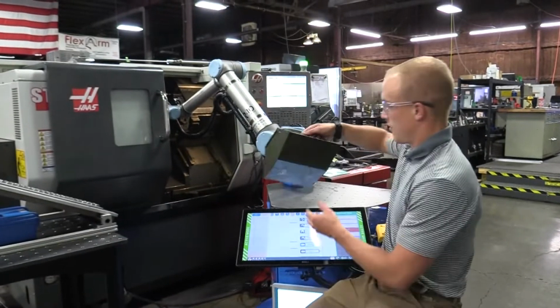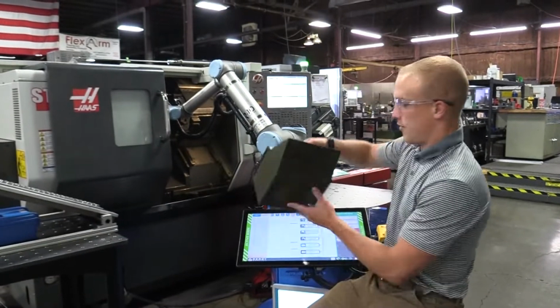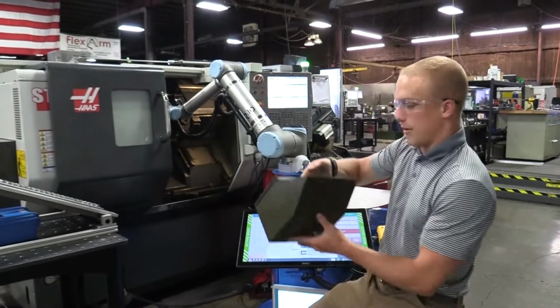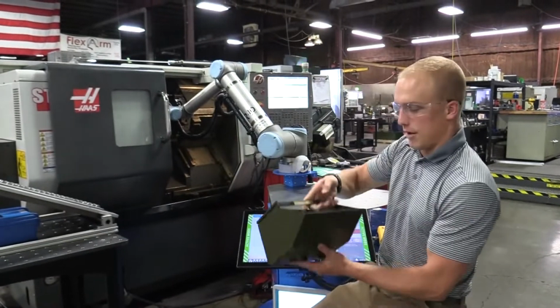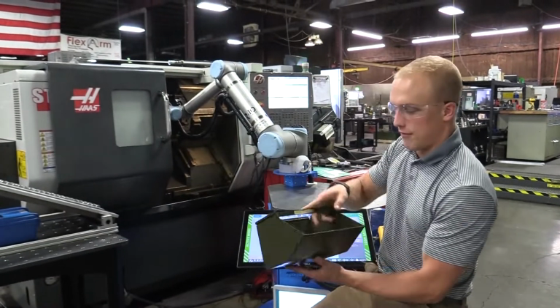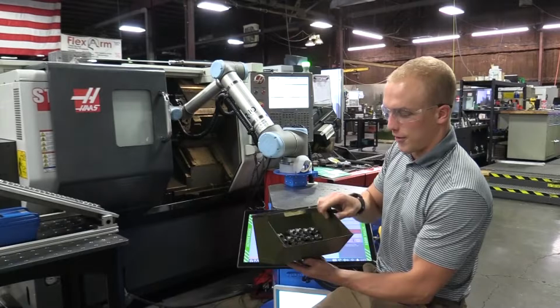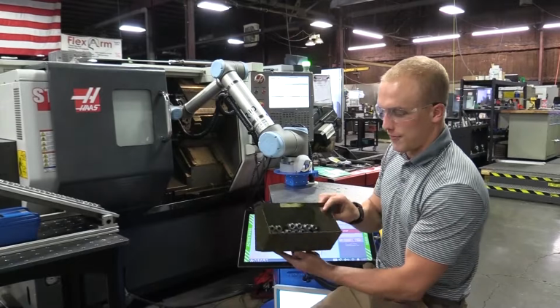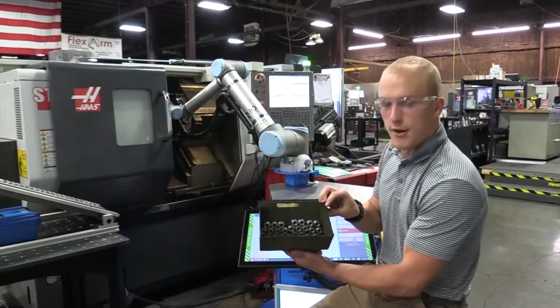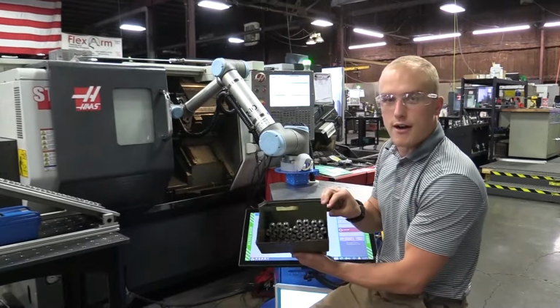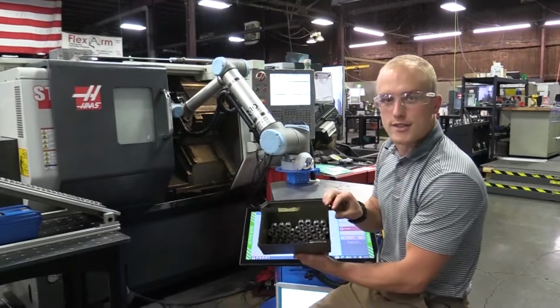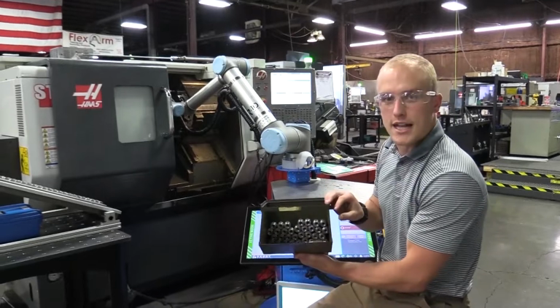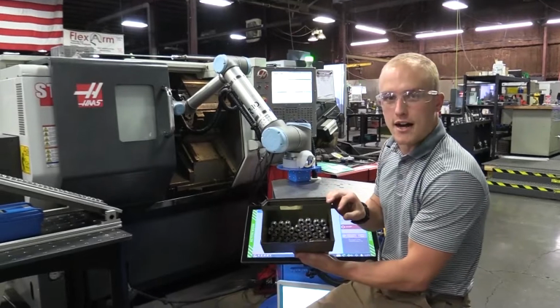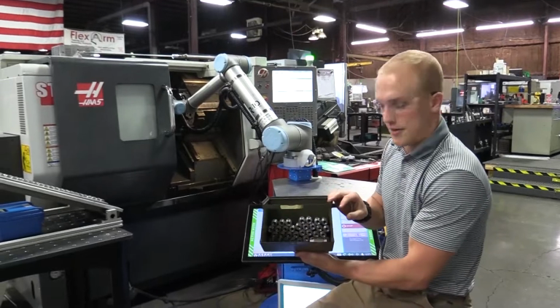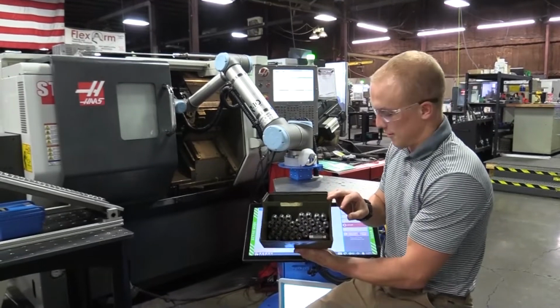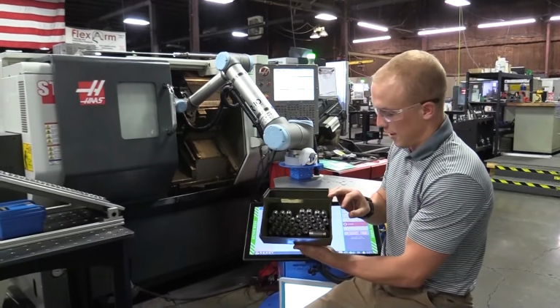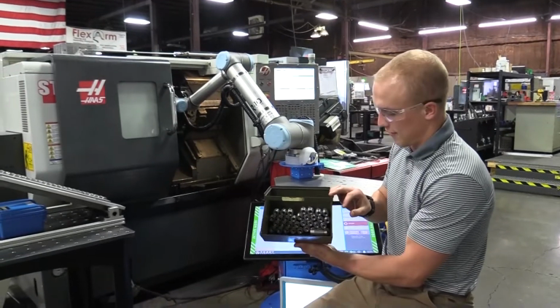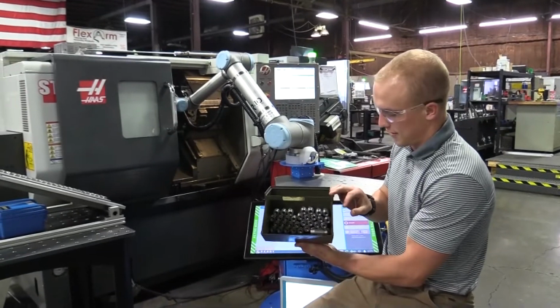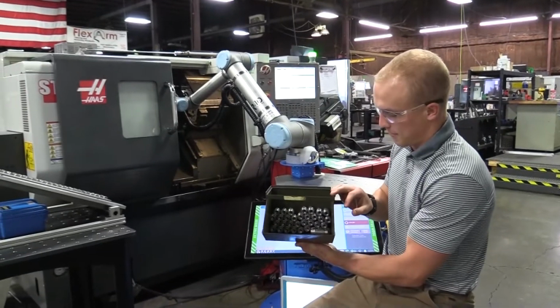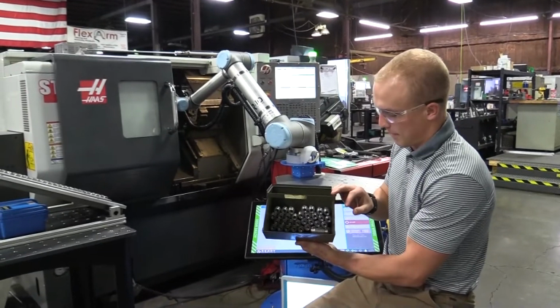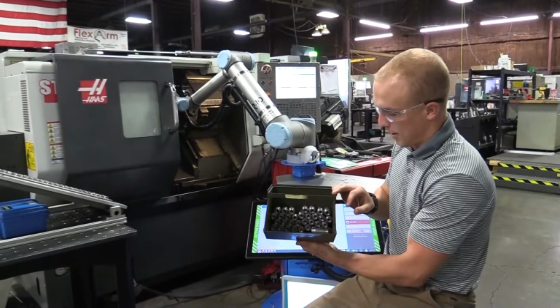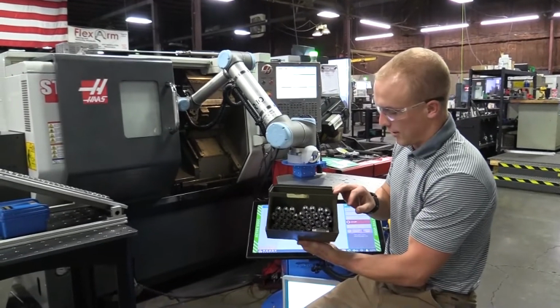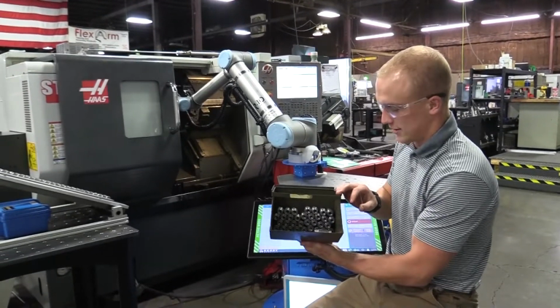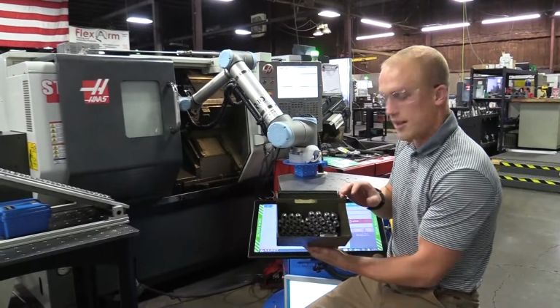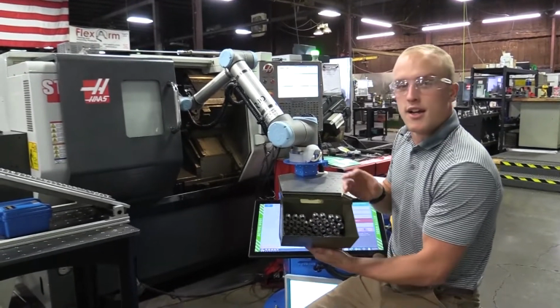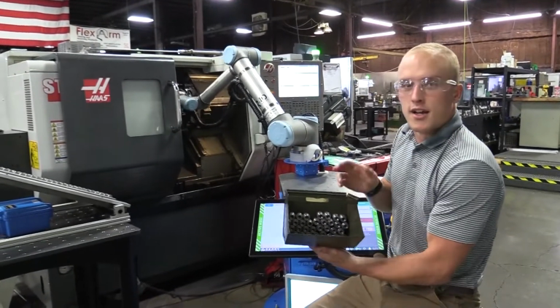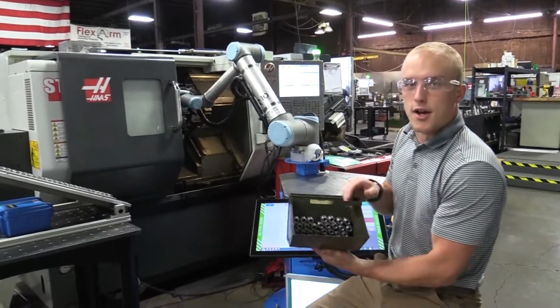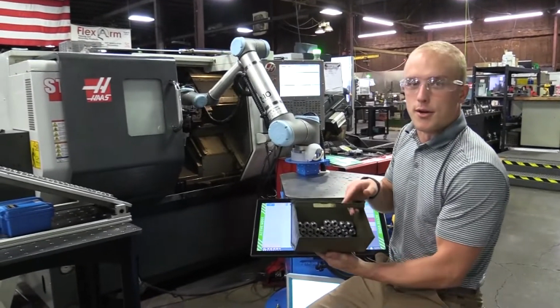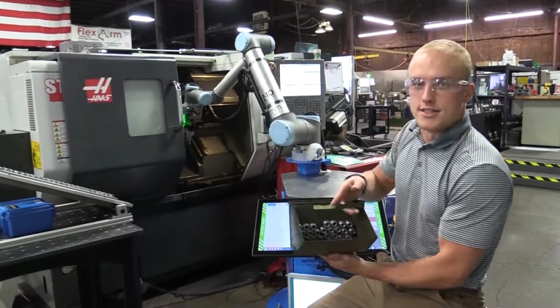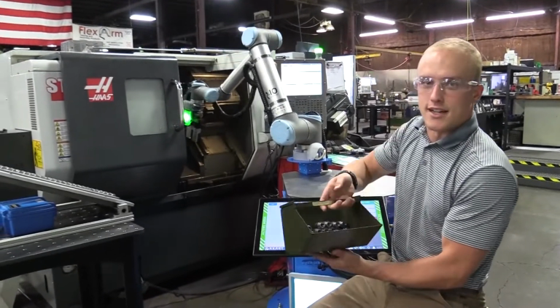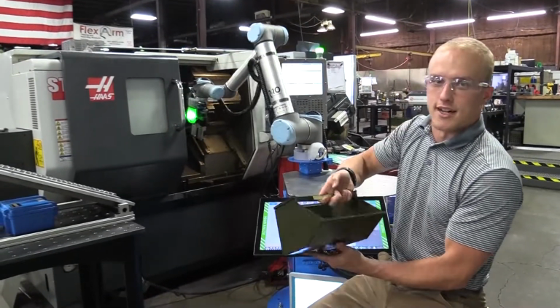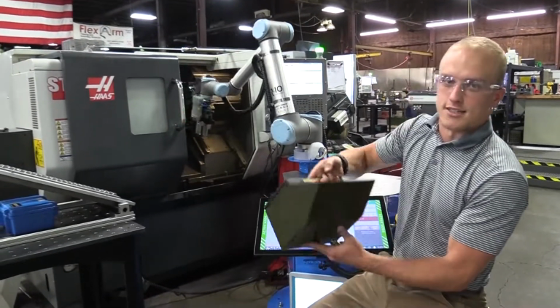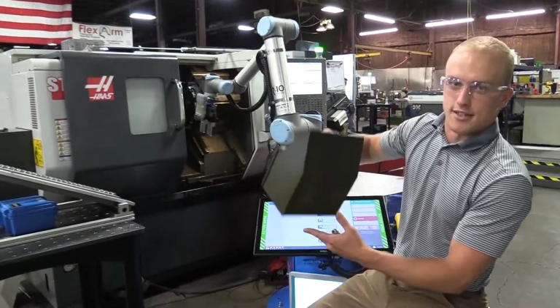We've been running for a few hours now and we already have this many parts. No one's had to touch it.